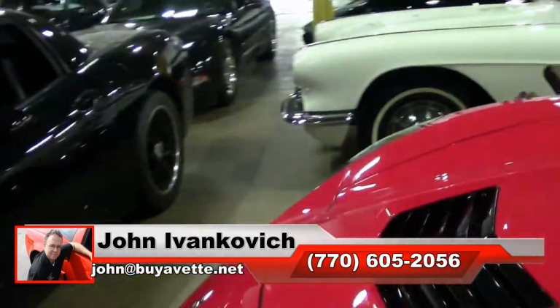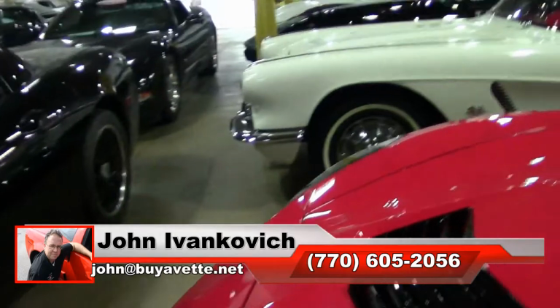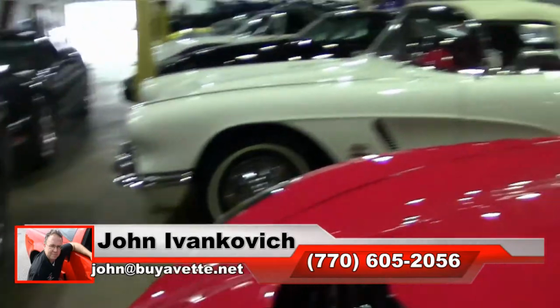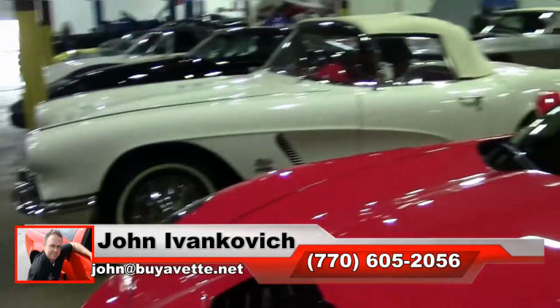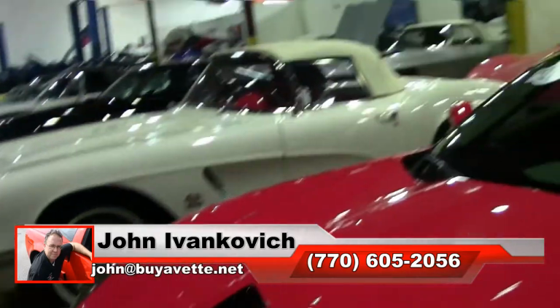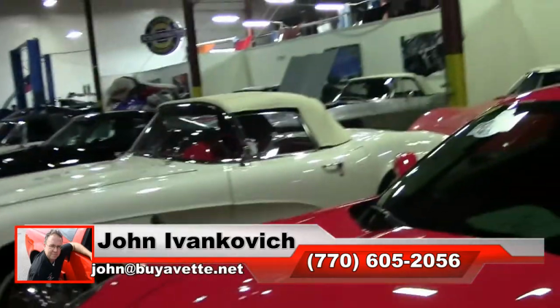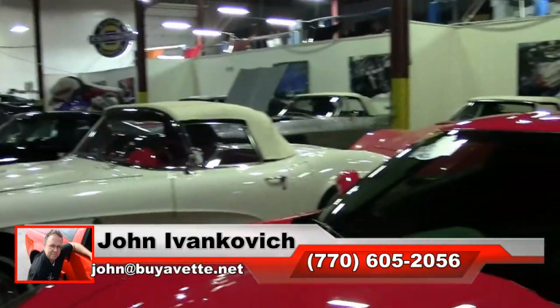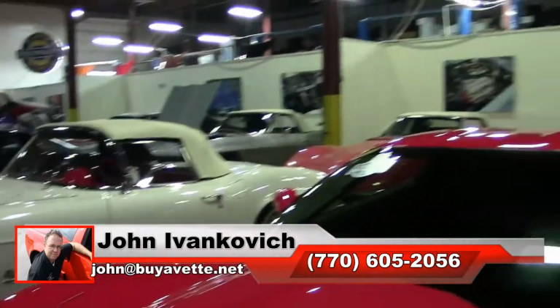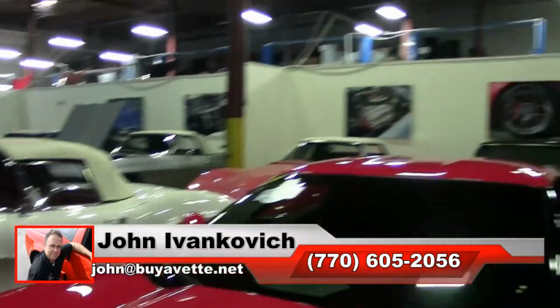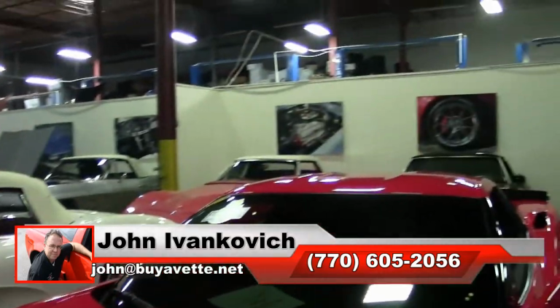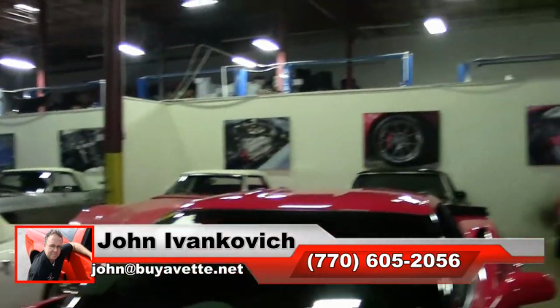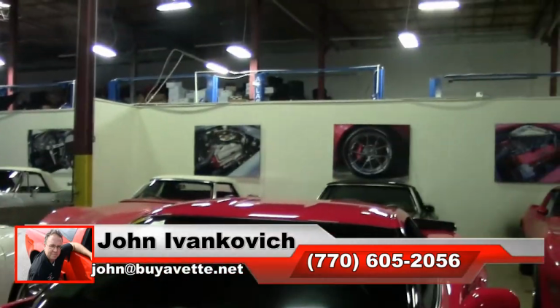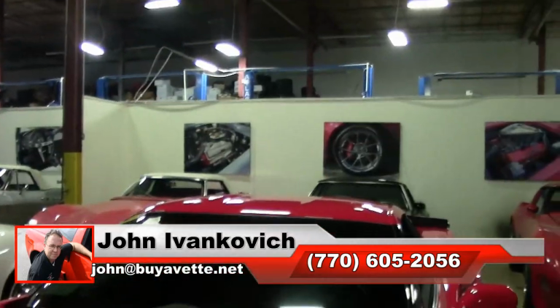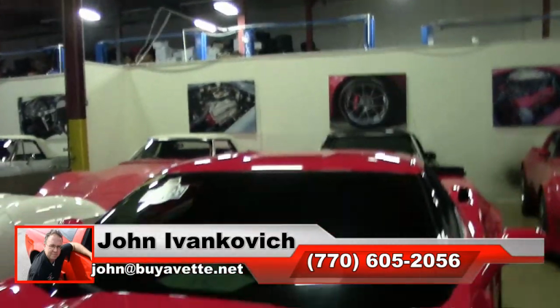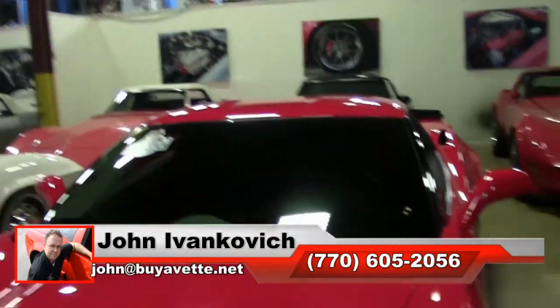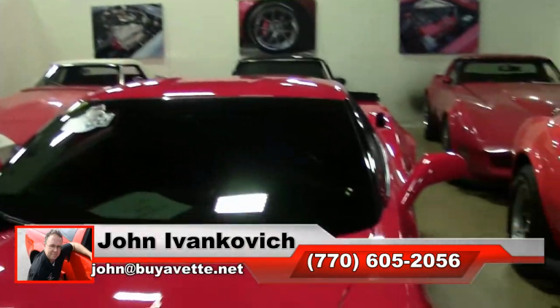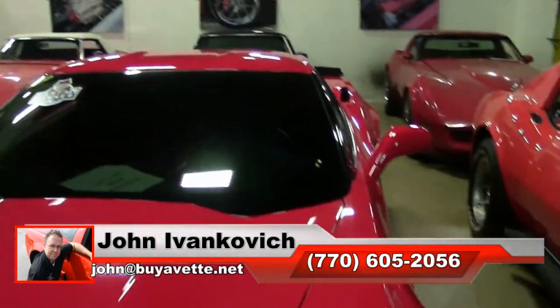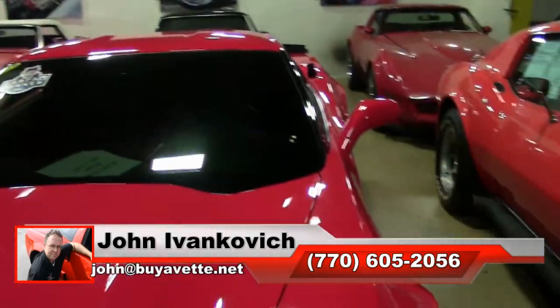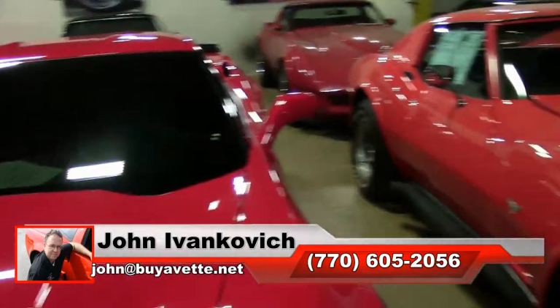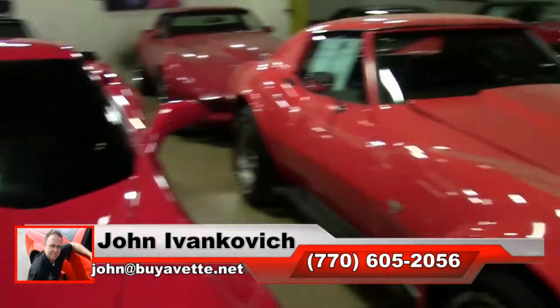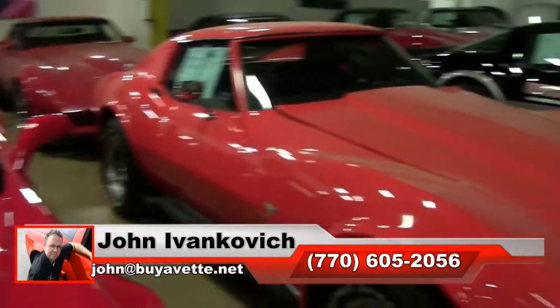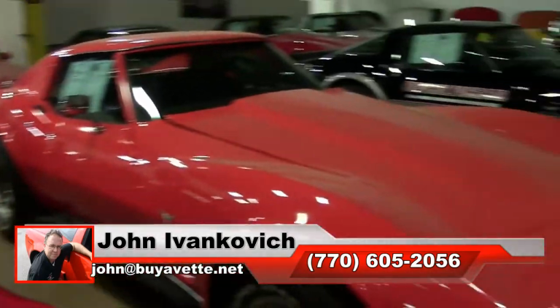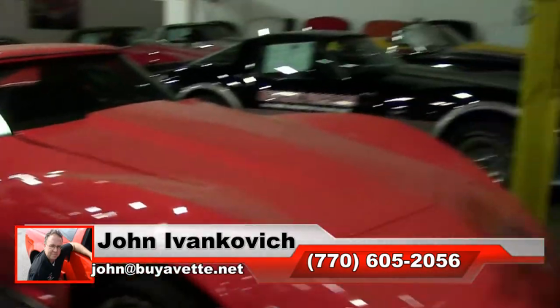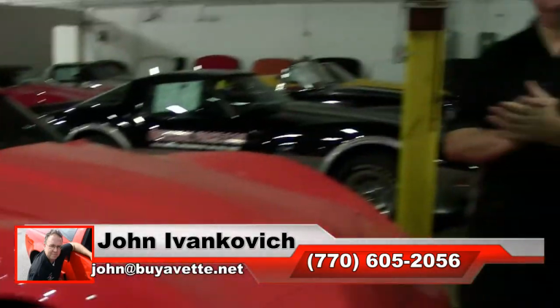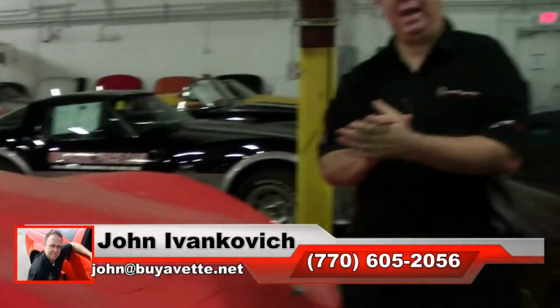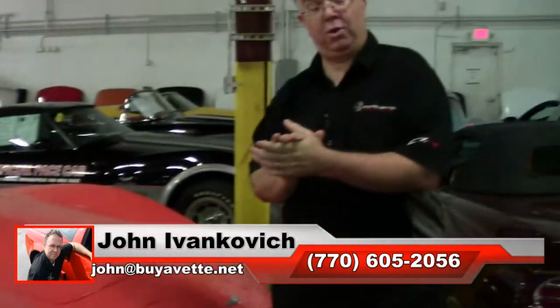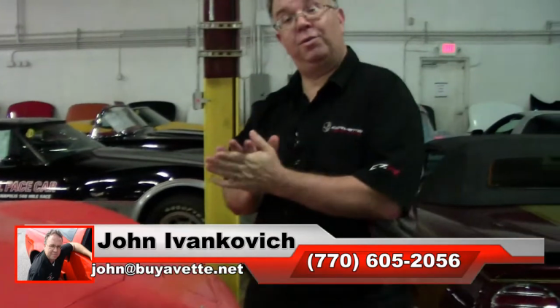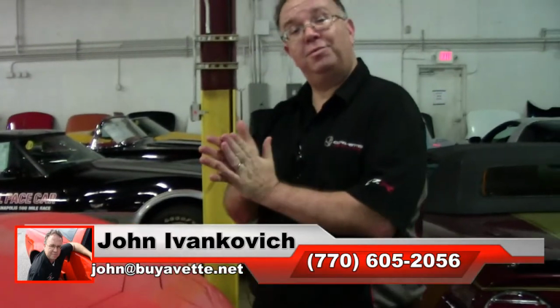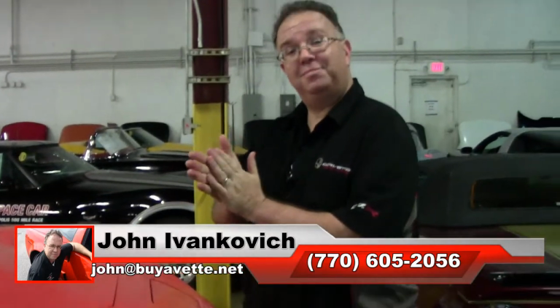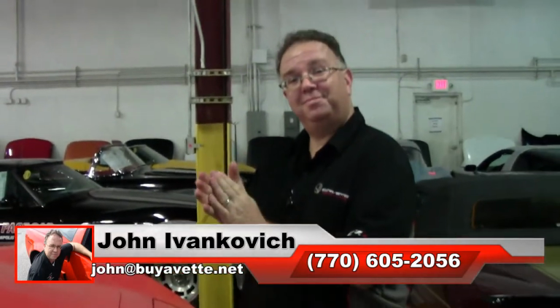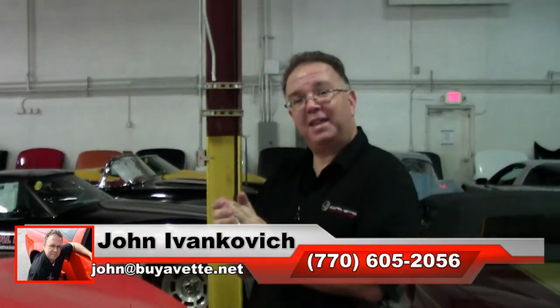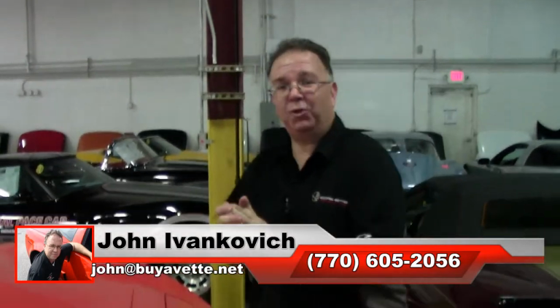Subscribe to the YouTube channel so you can see all this fun new inventory and we'll see you all out on the road. Thank you.